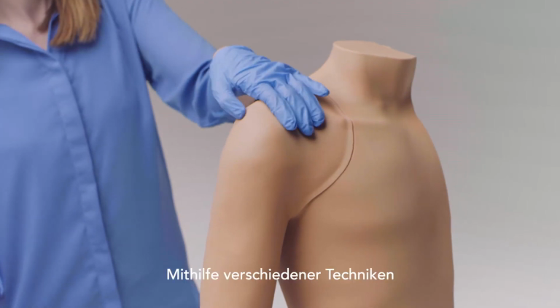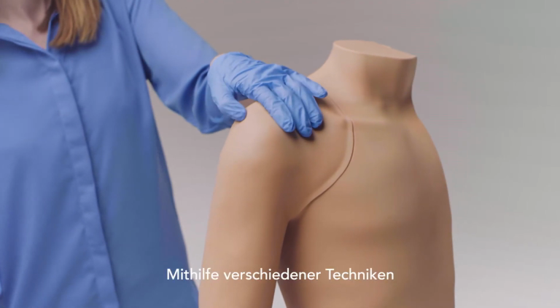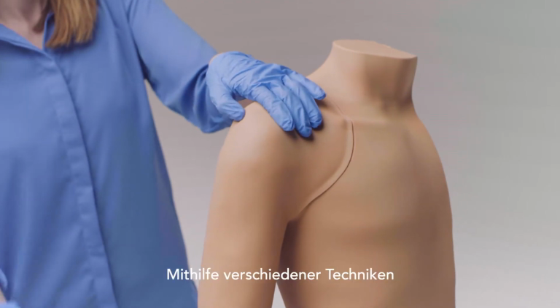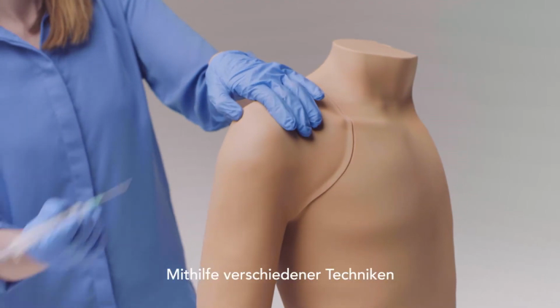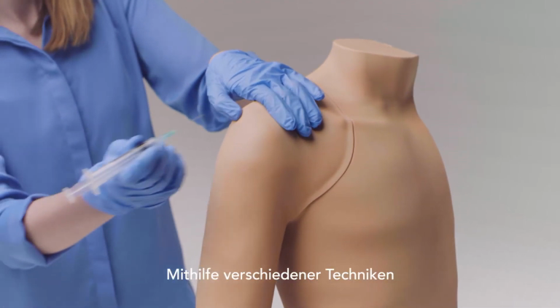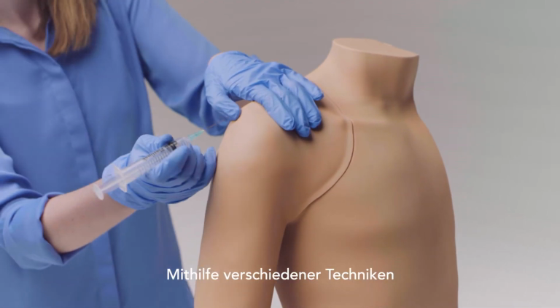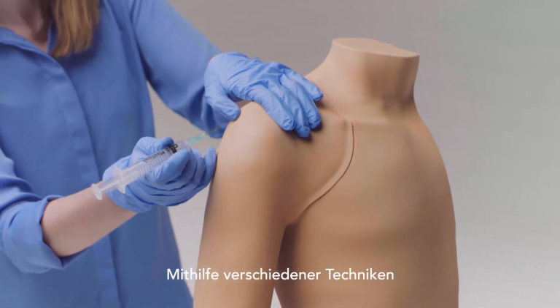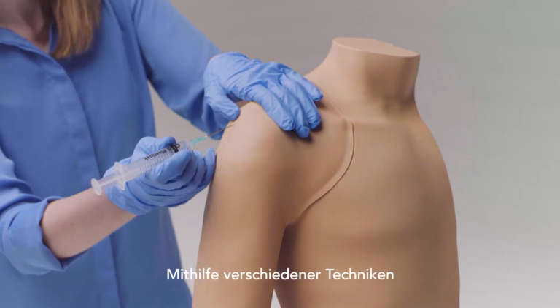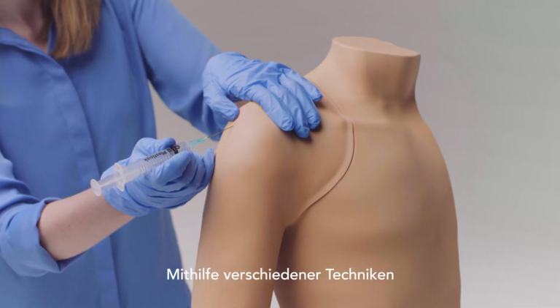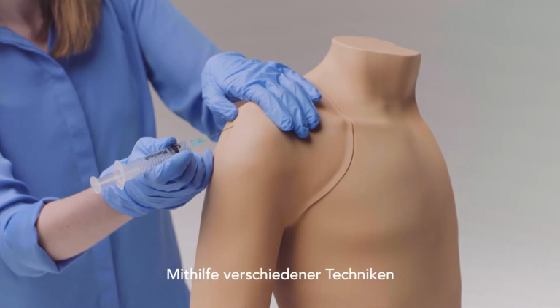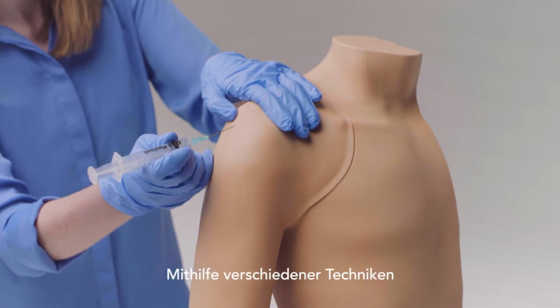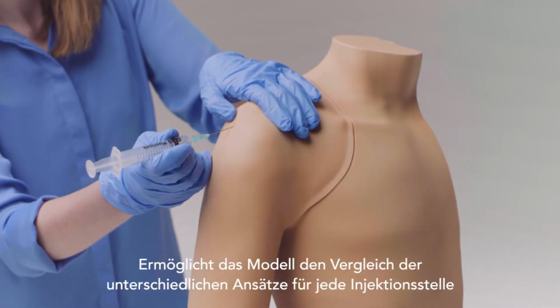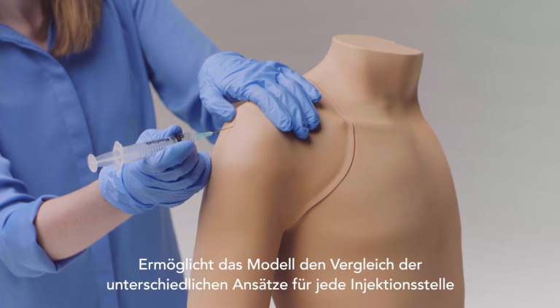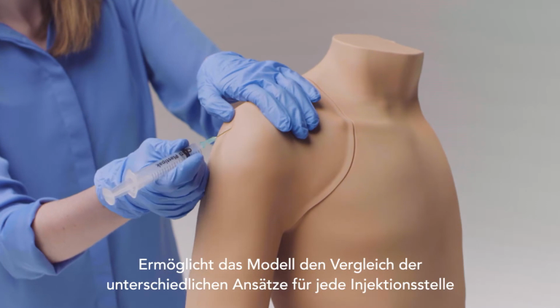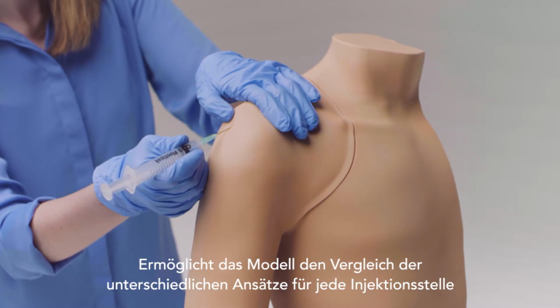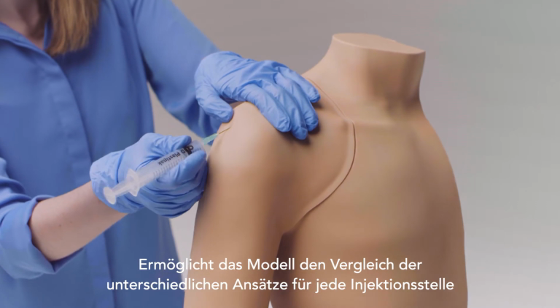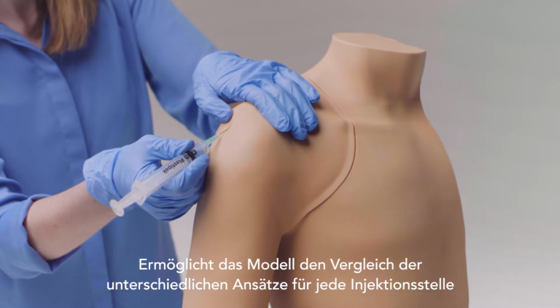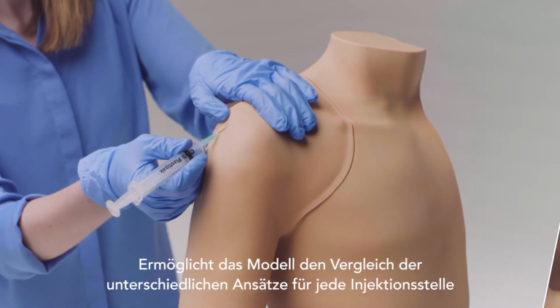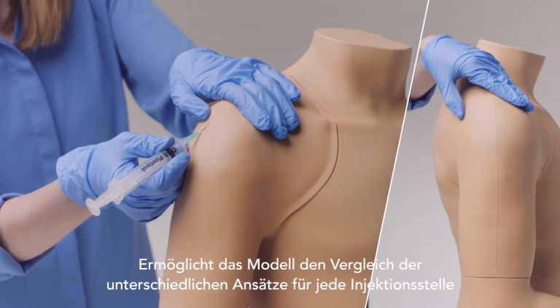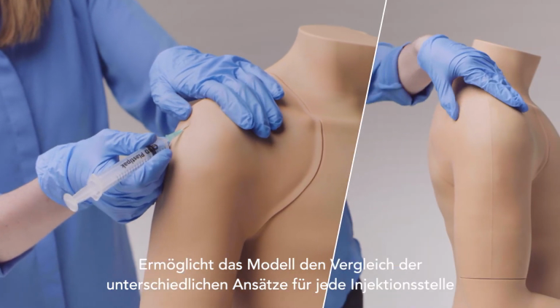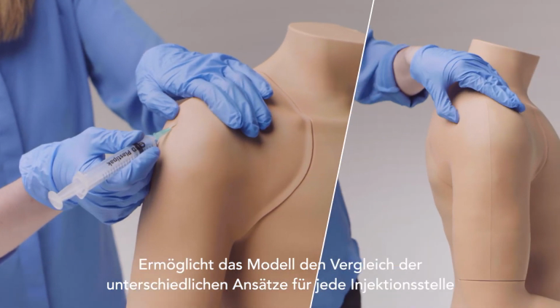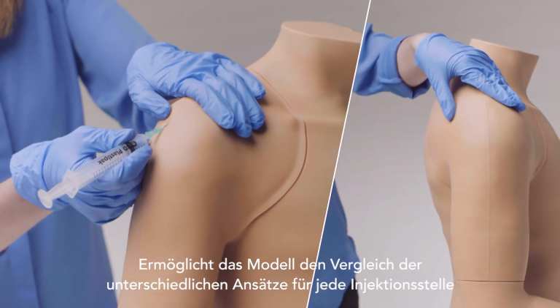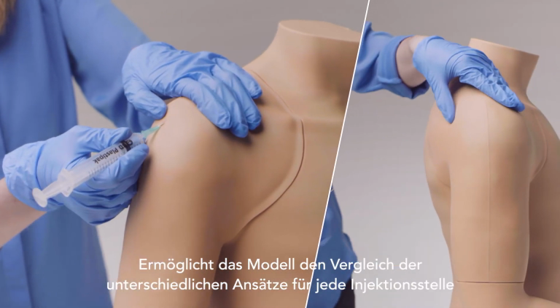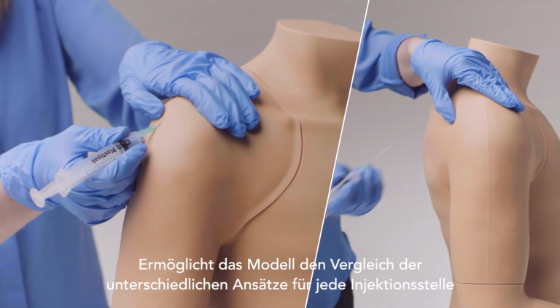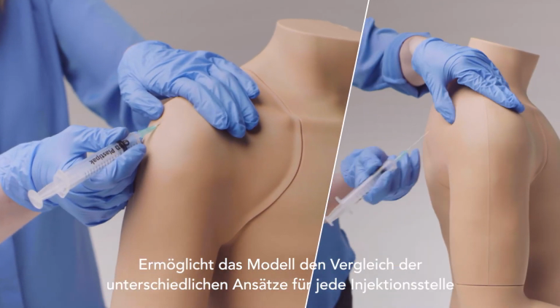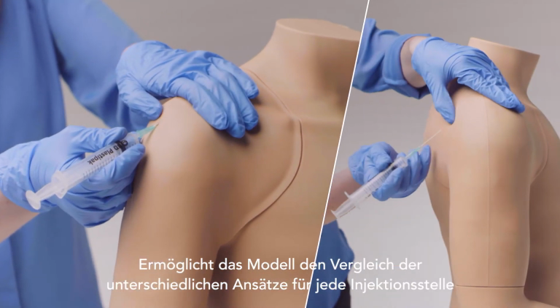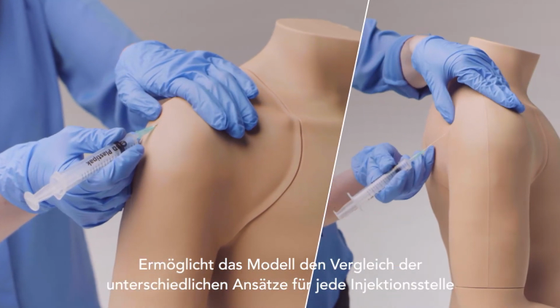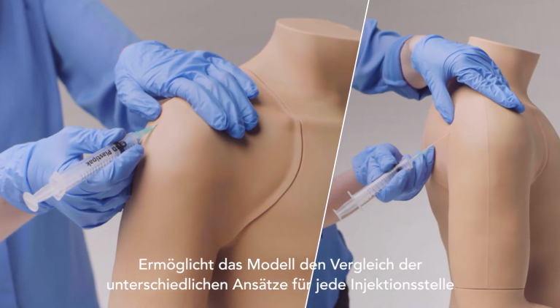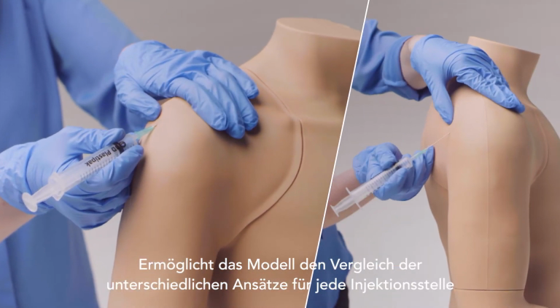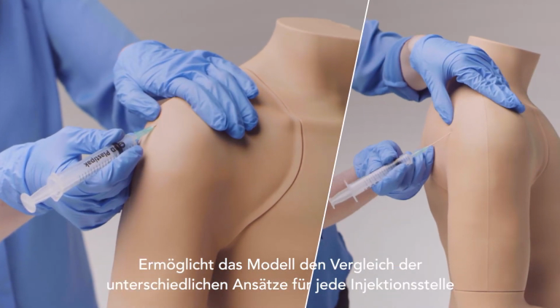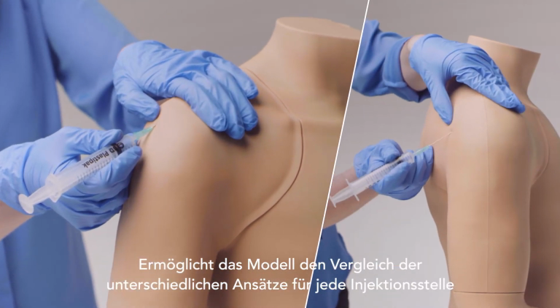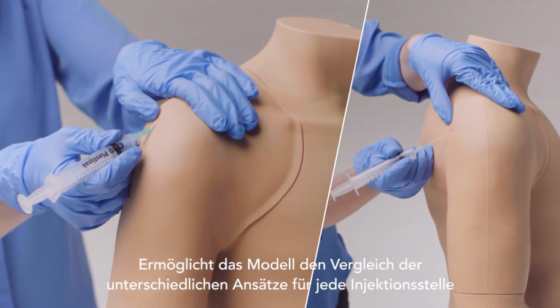Accommodating different techniques, the model allows for the comparison of the varying approaches to each injection site.